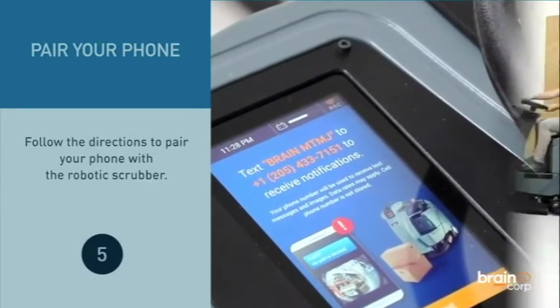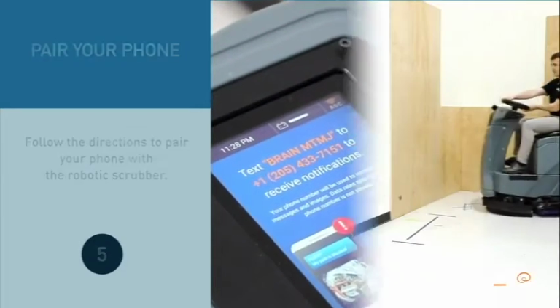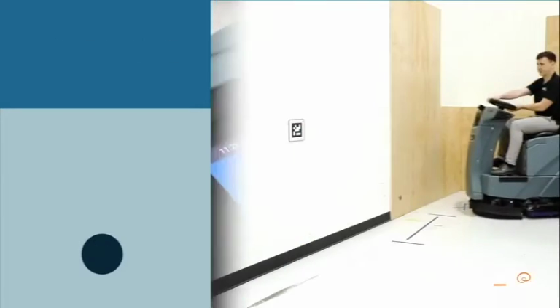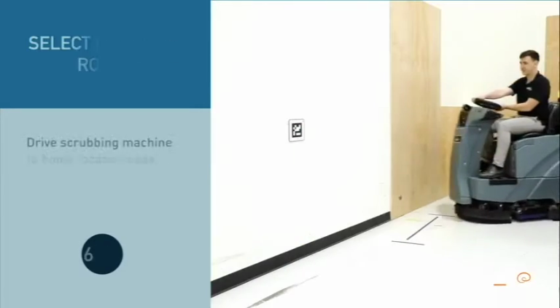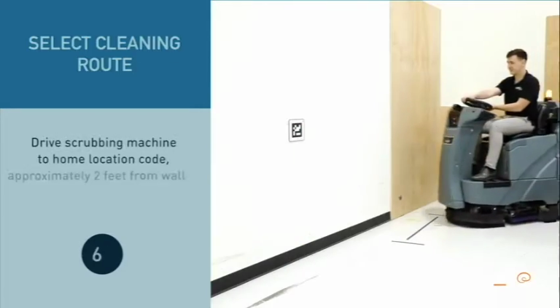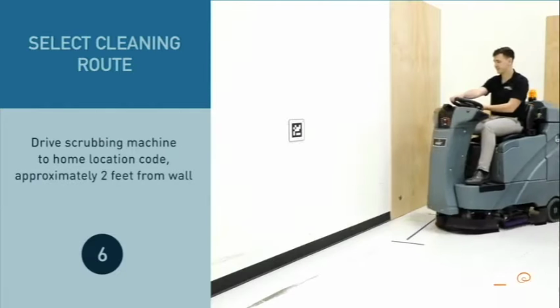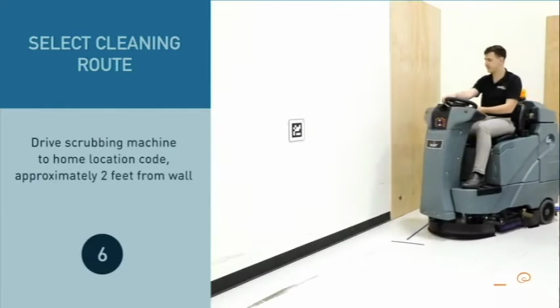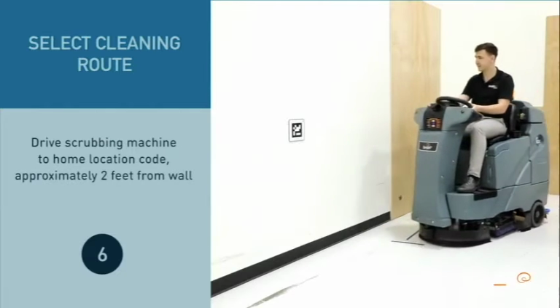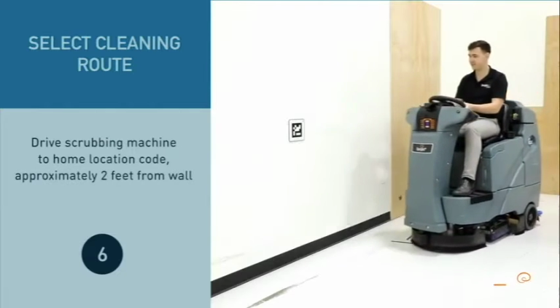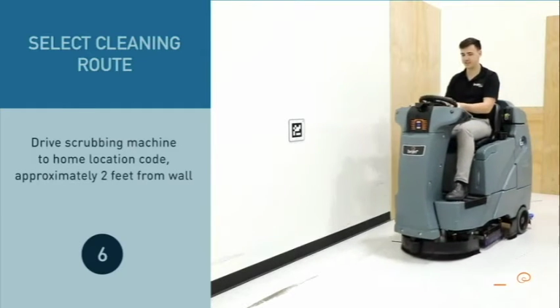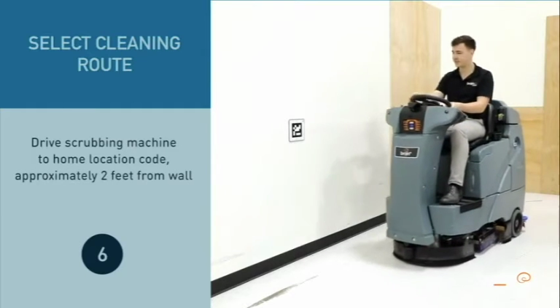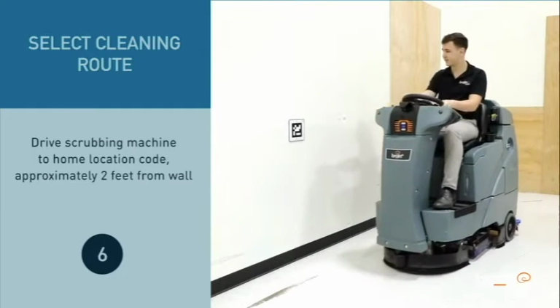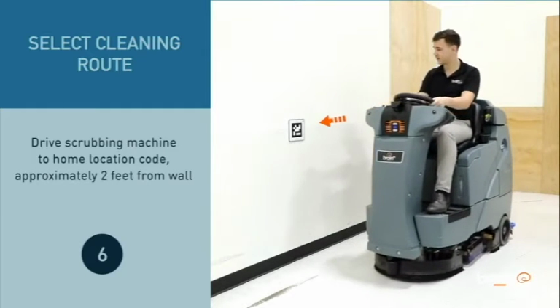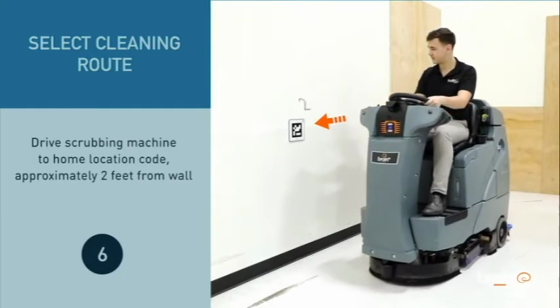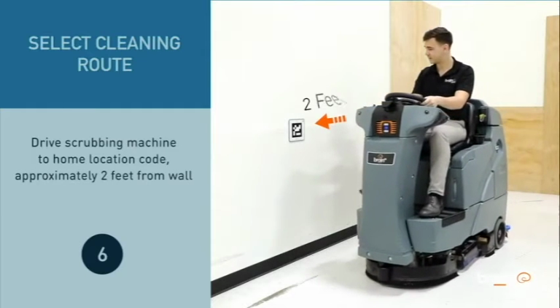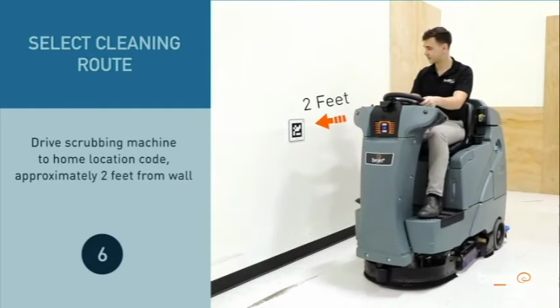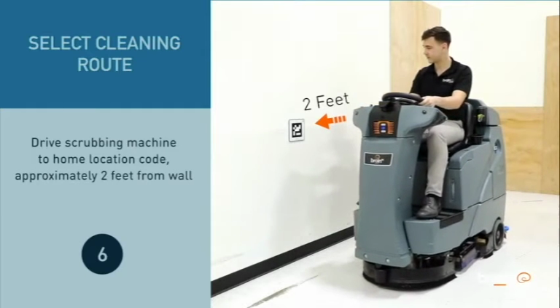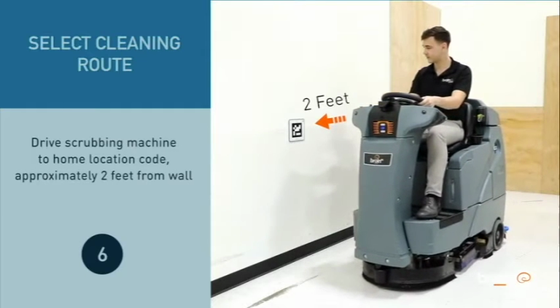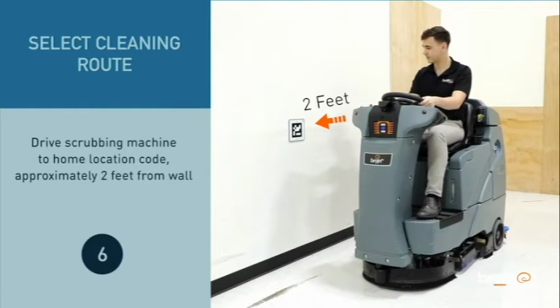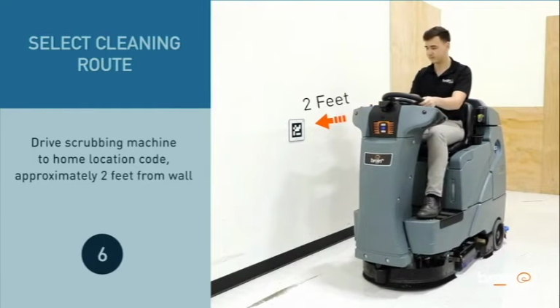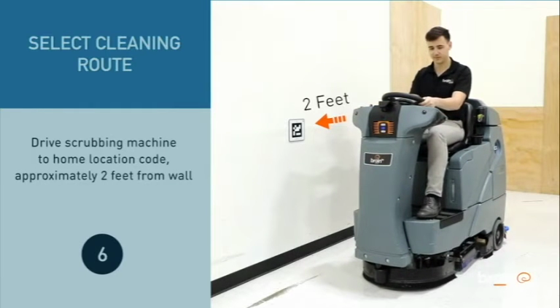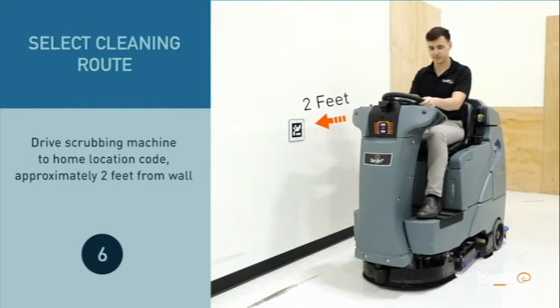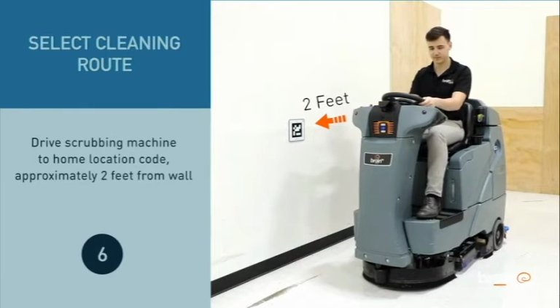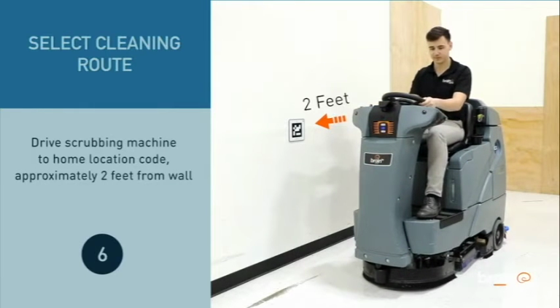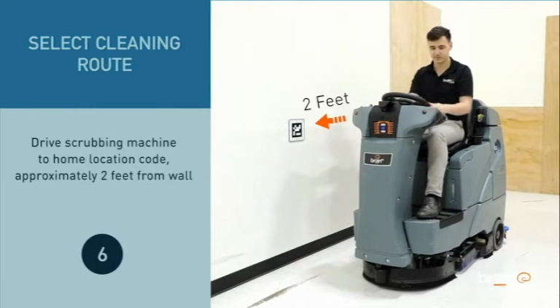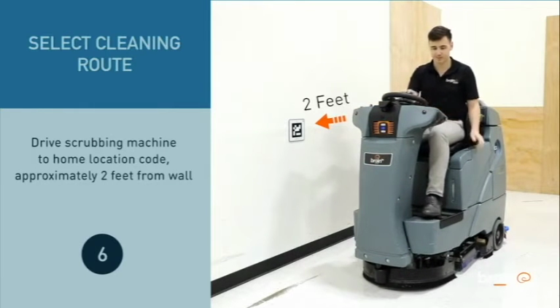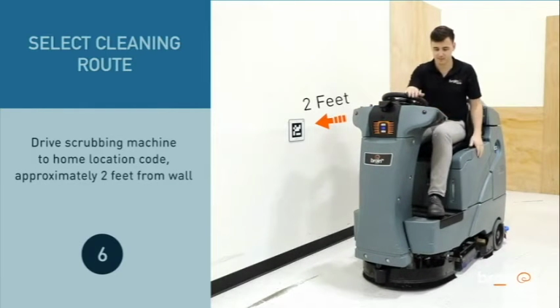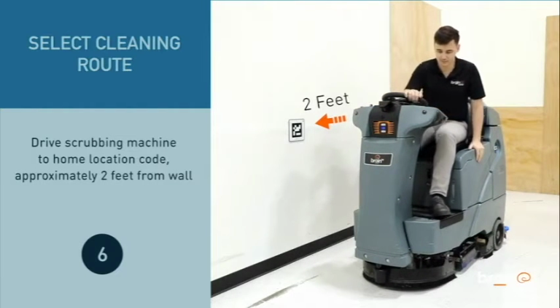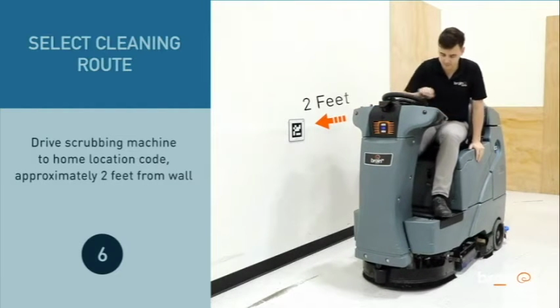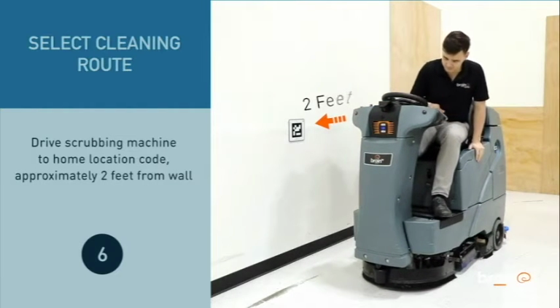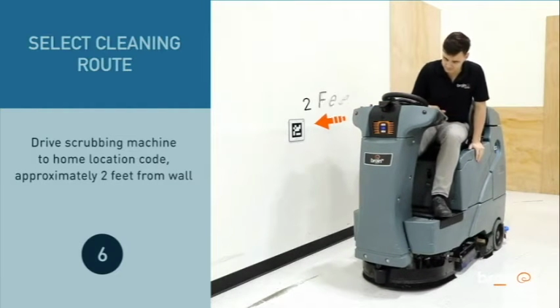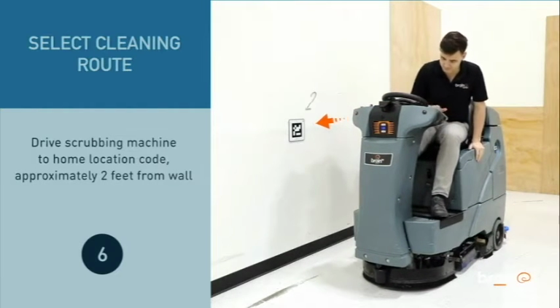Drive the scrubbing machine to the home location code, approximately 2 feet from the wall.